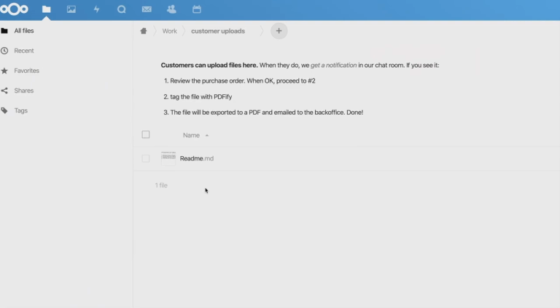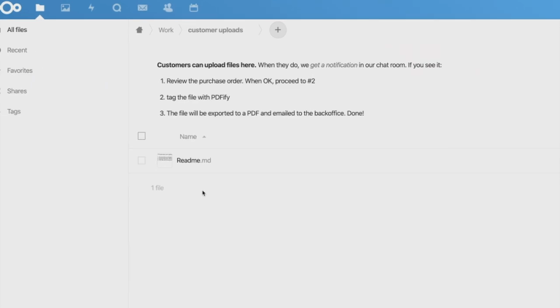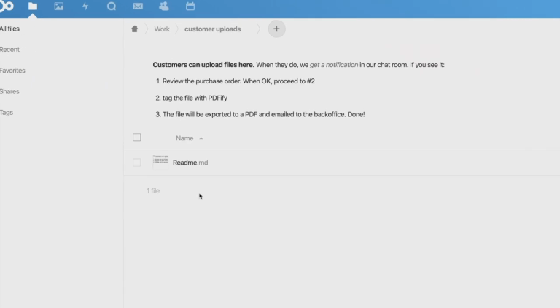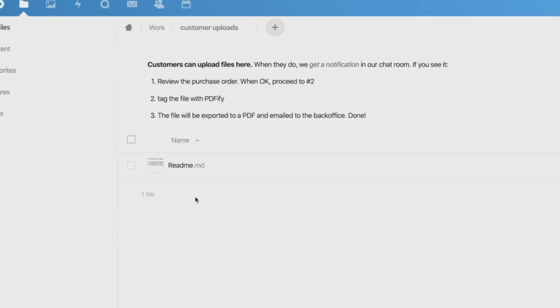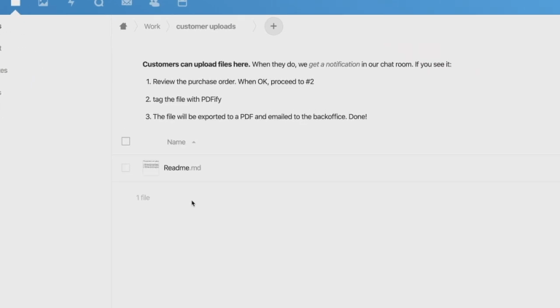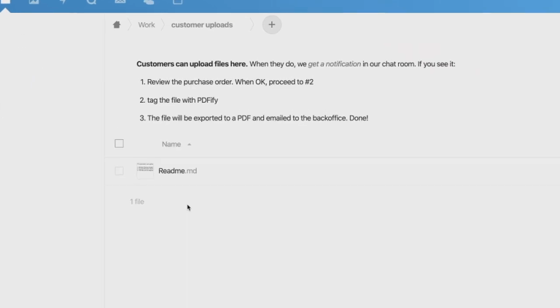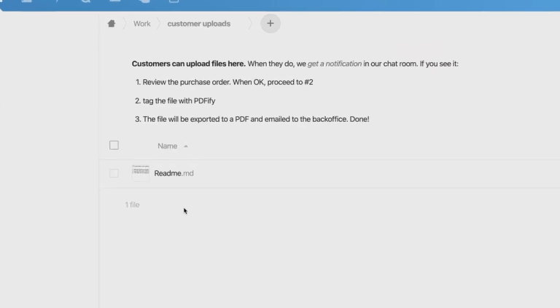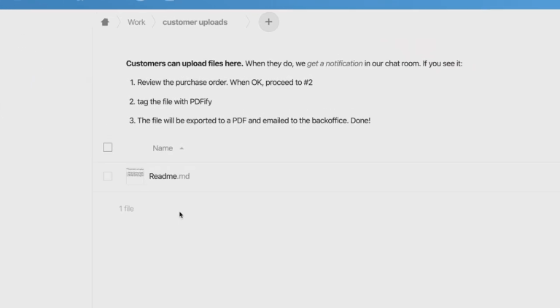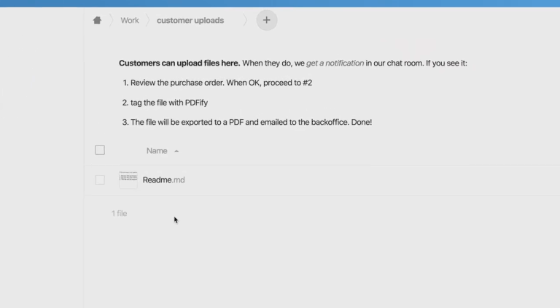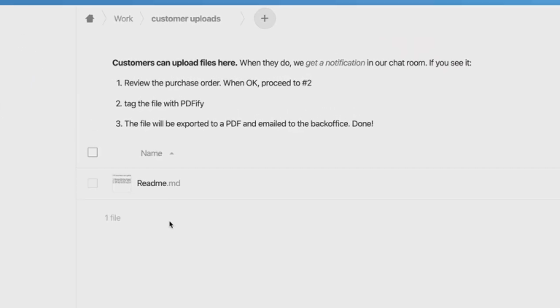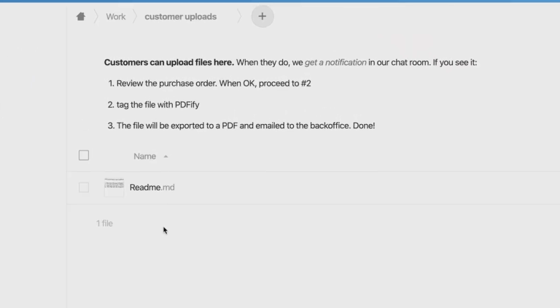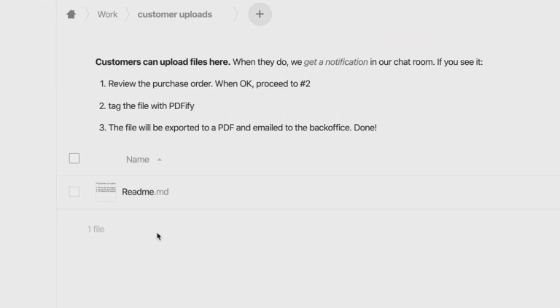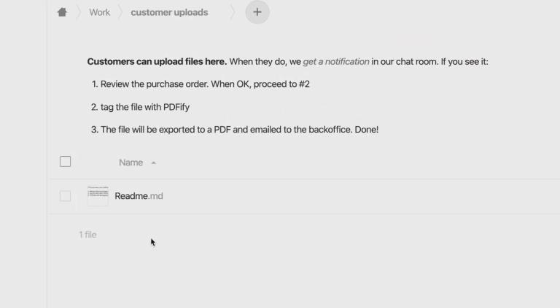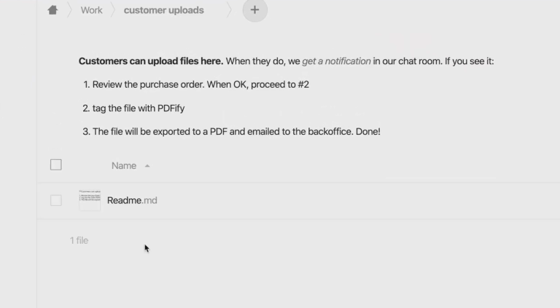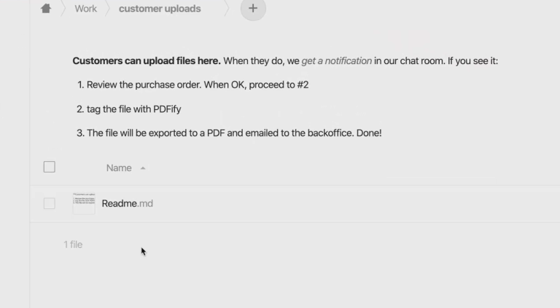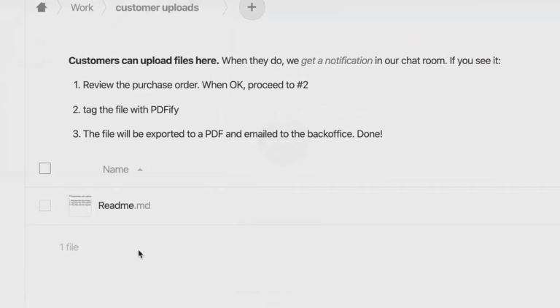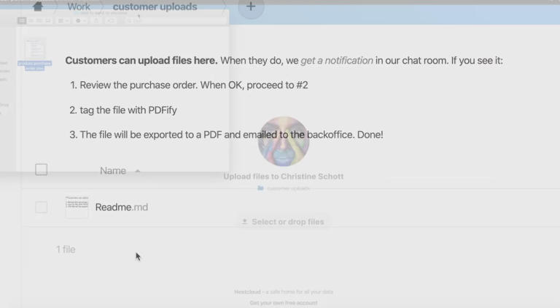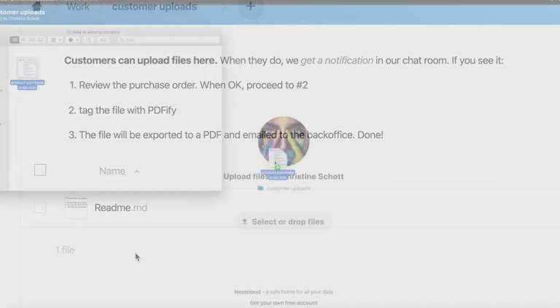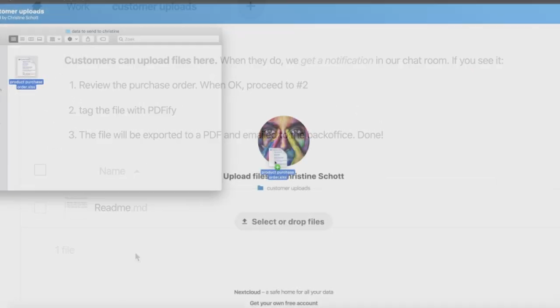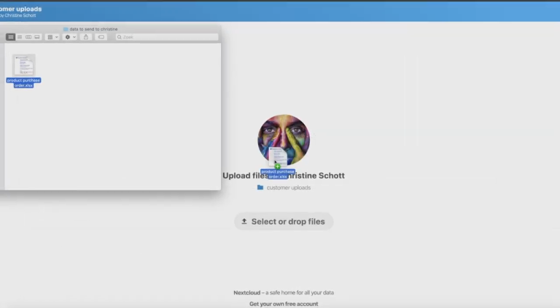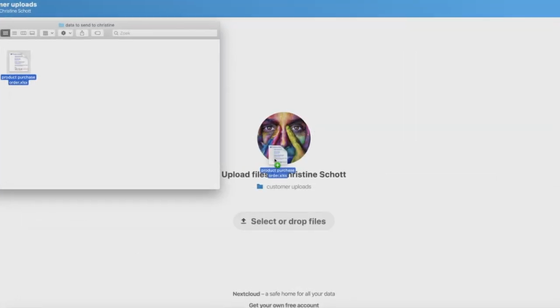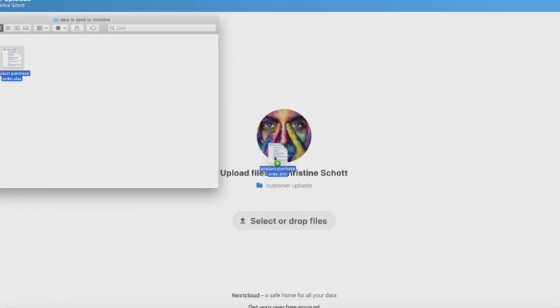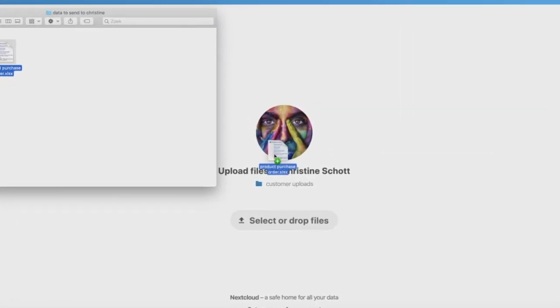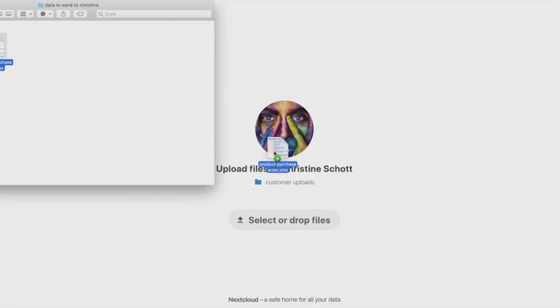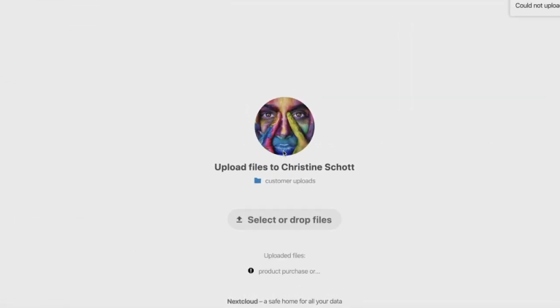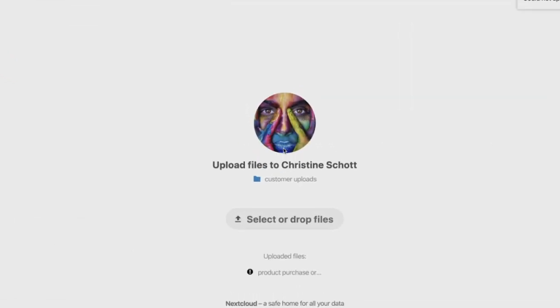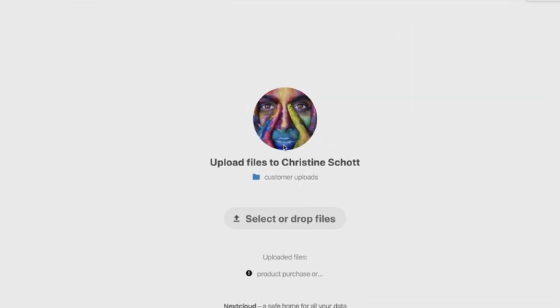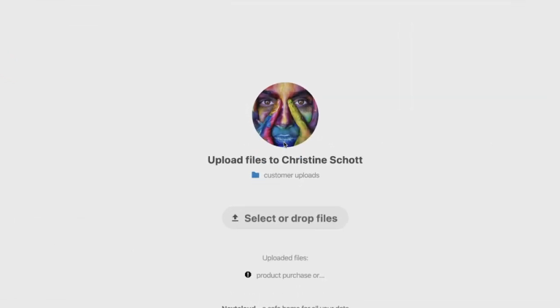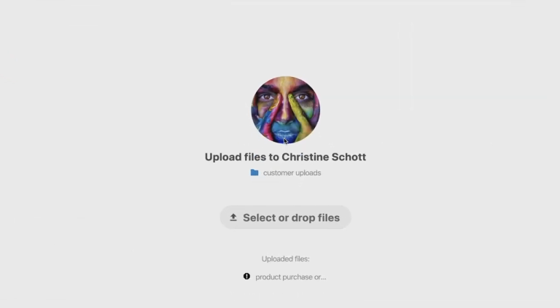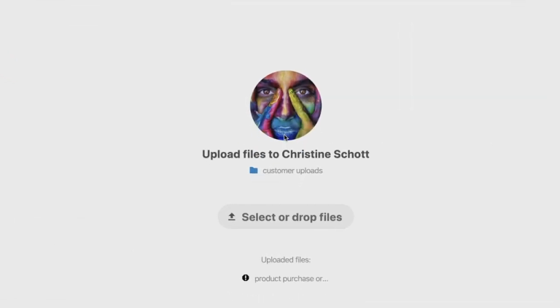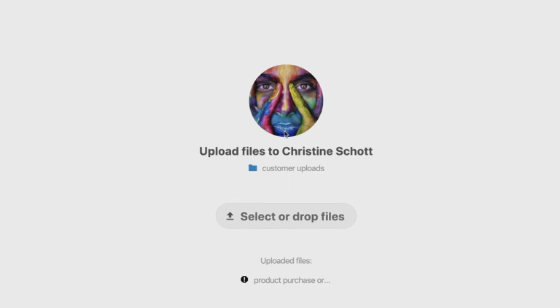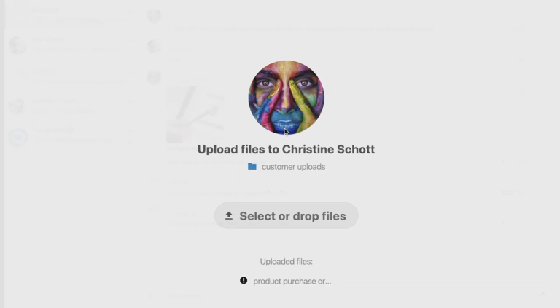The space above the folders can be used to document automatic actions you have configured in Flow.